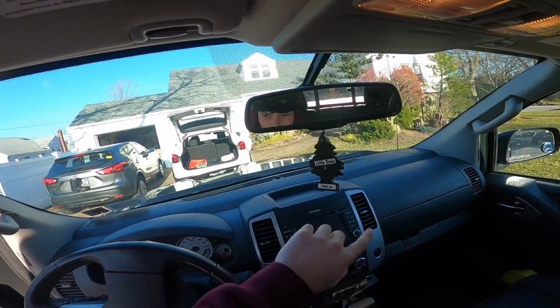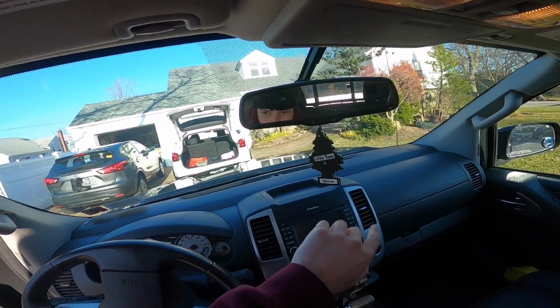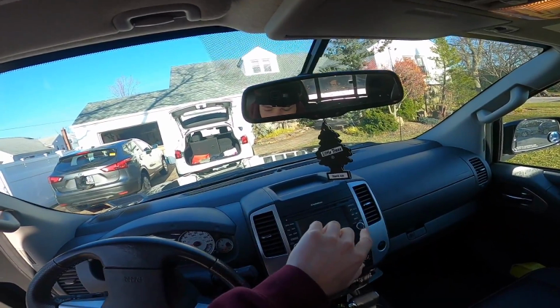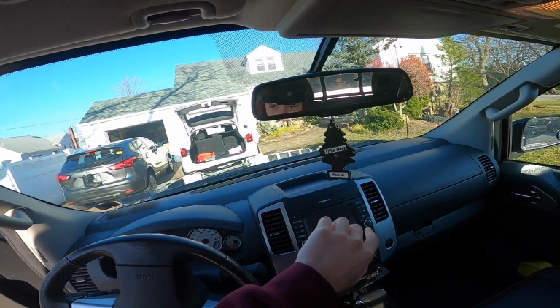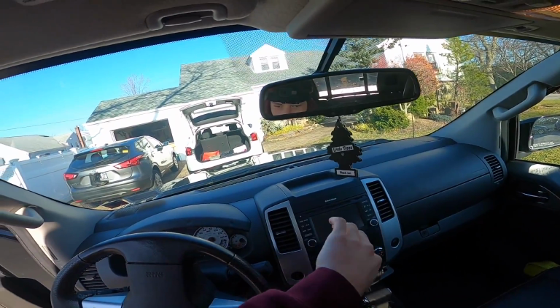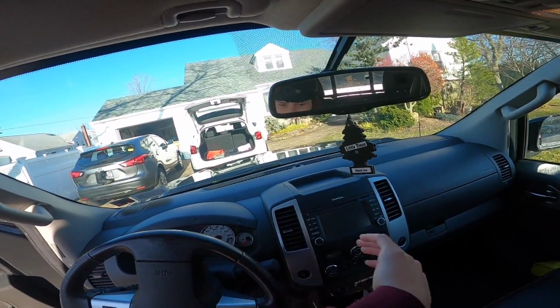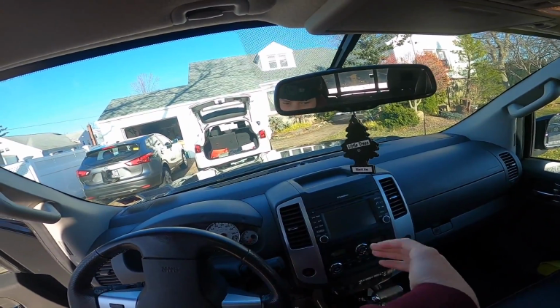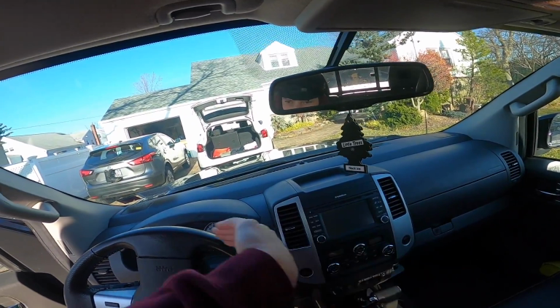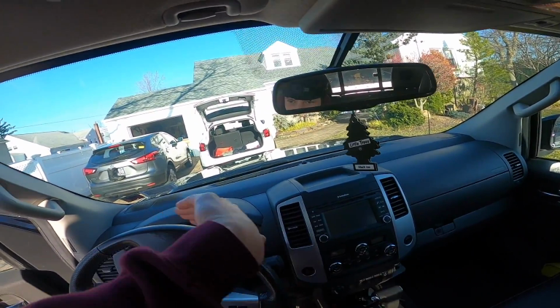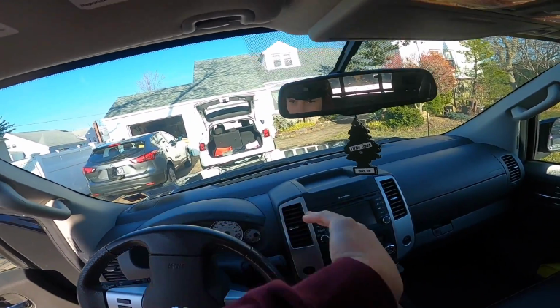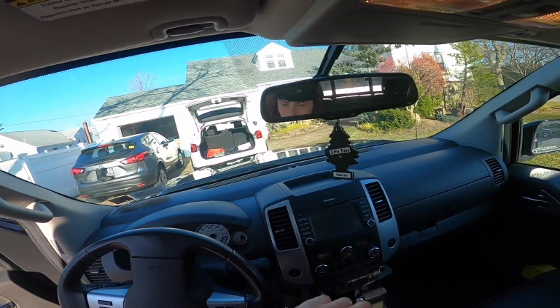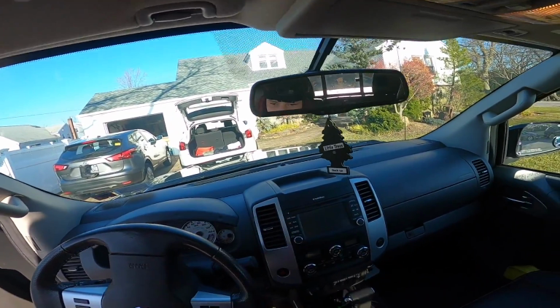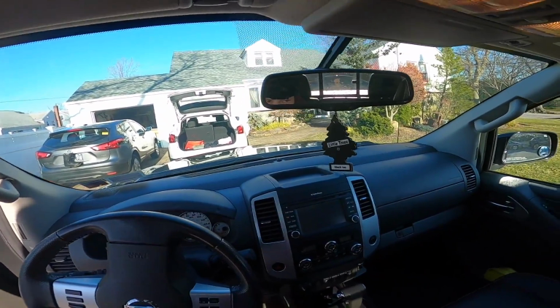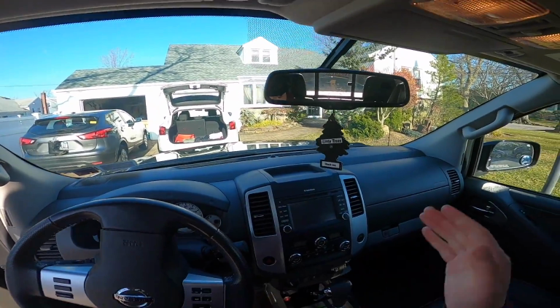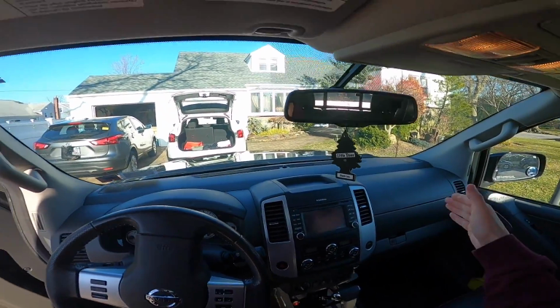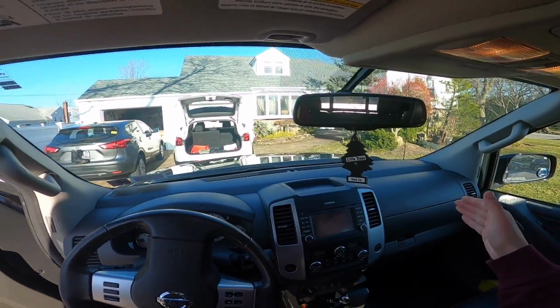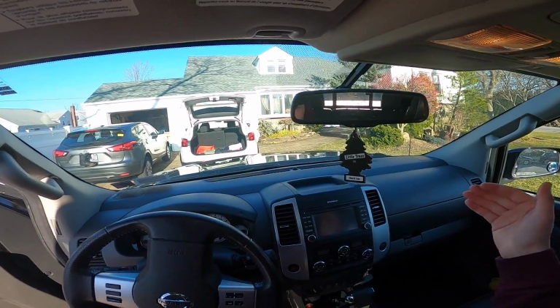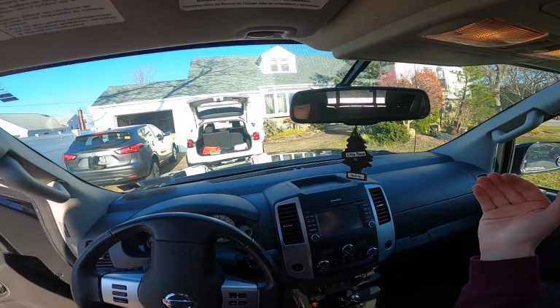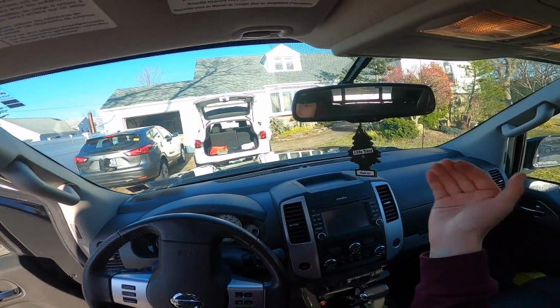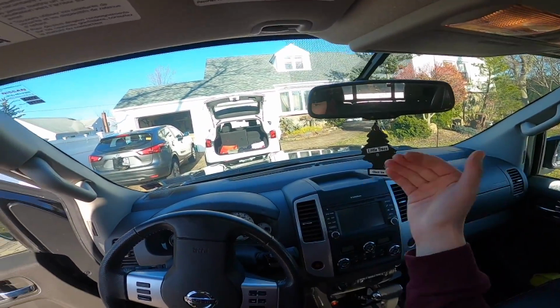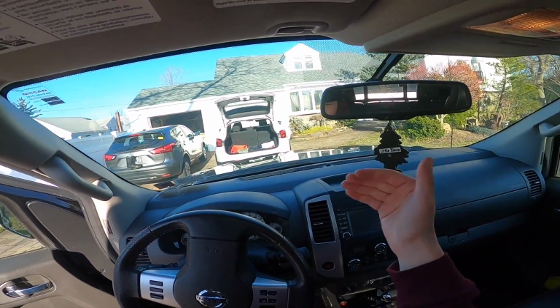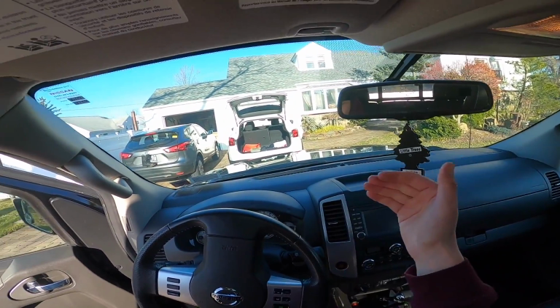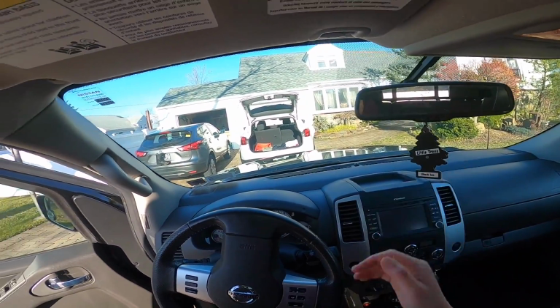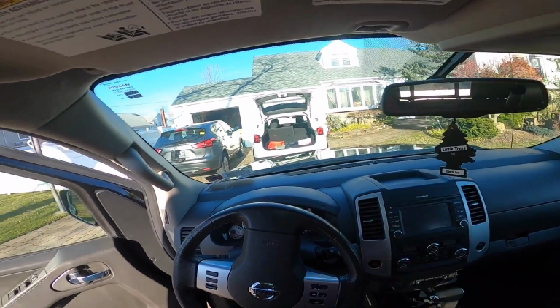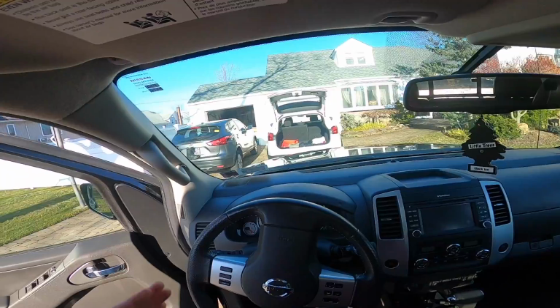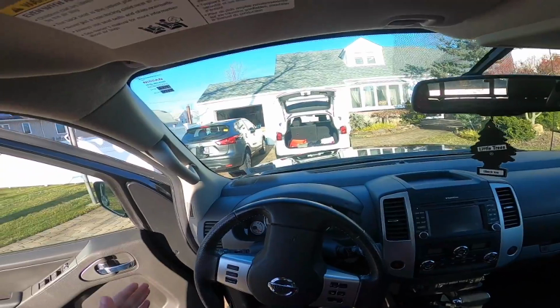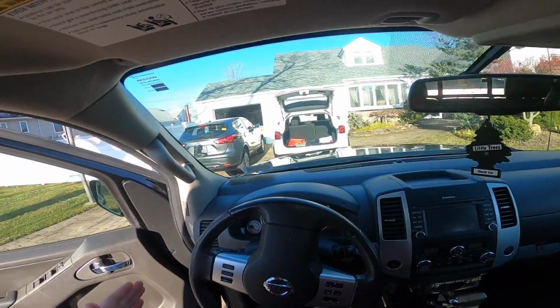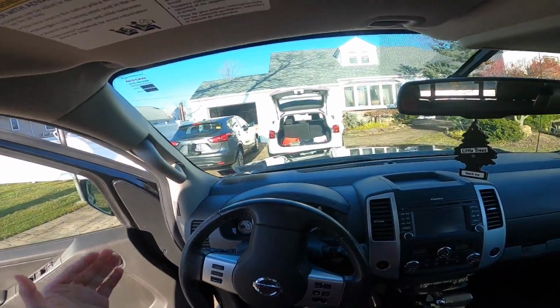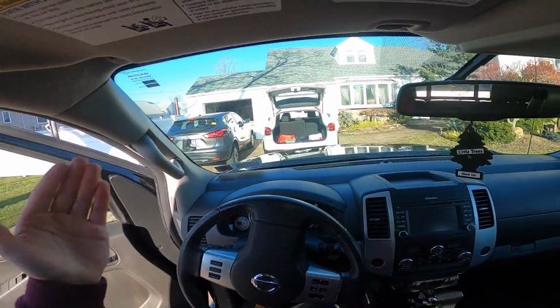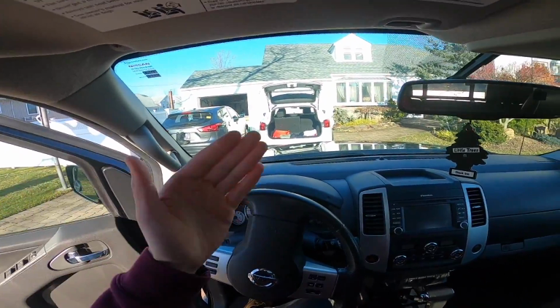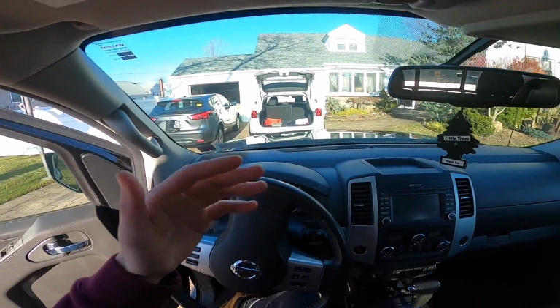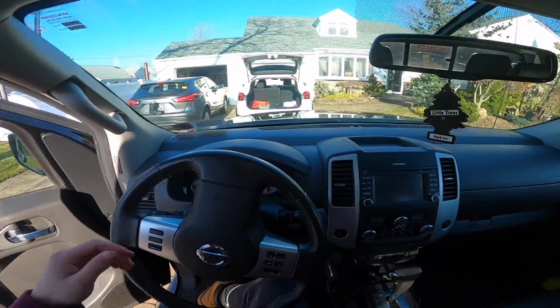Now I'm going over to the other side. Make sure the wheel is pointed in — so if you're doing the right side, point it left; if you're doing the left side, point it right.